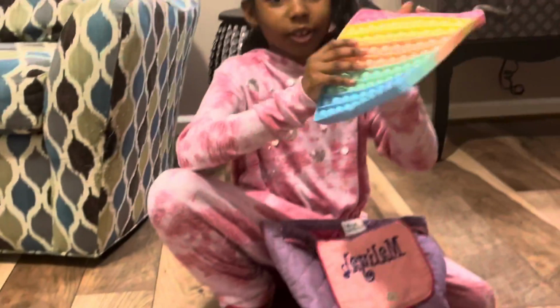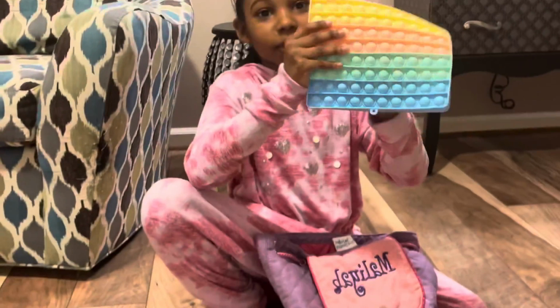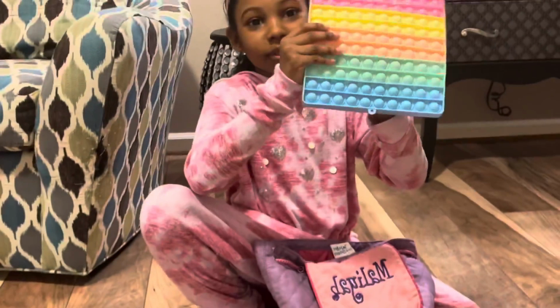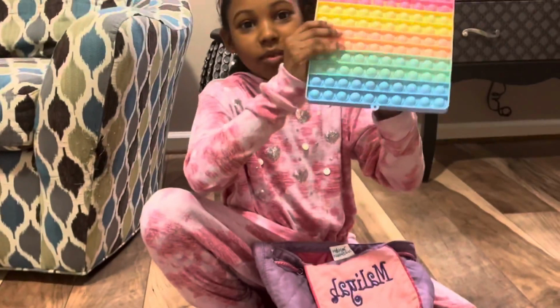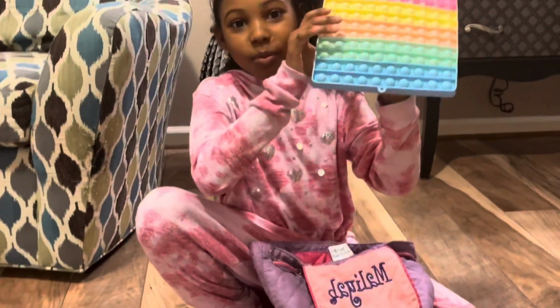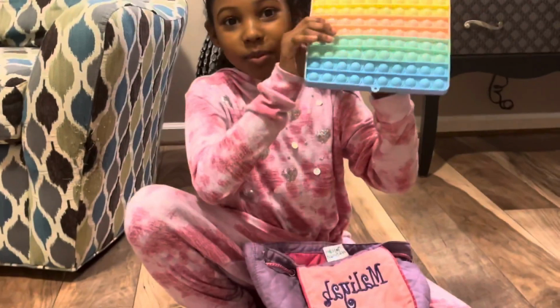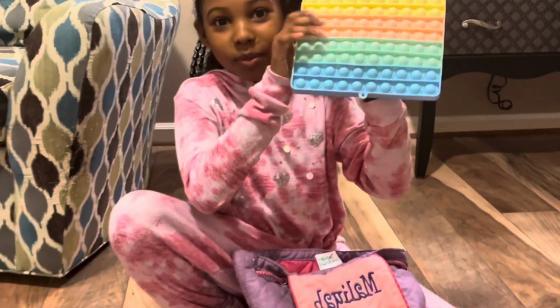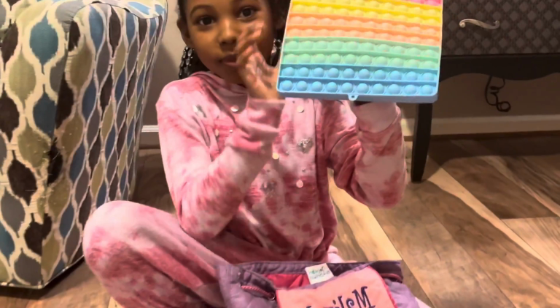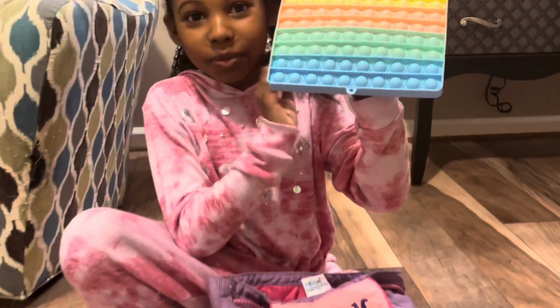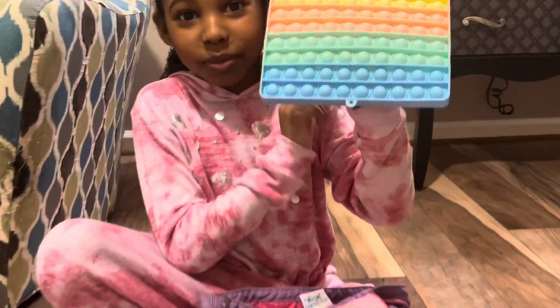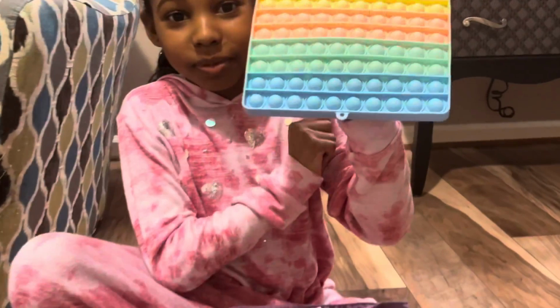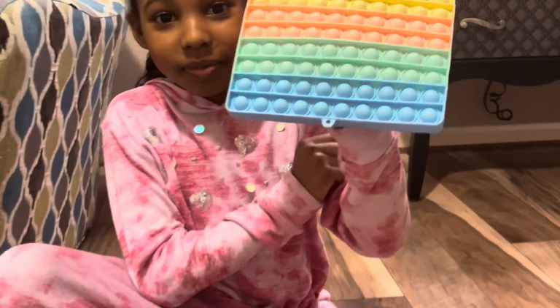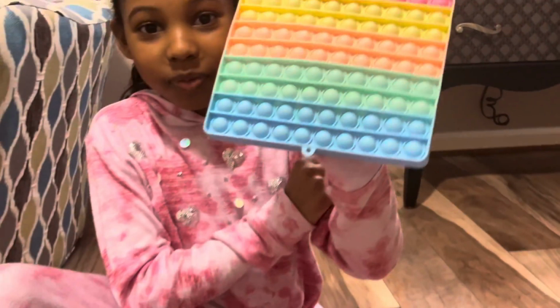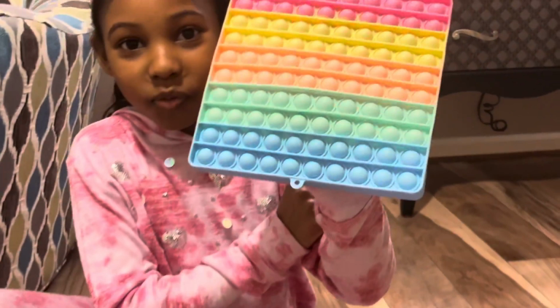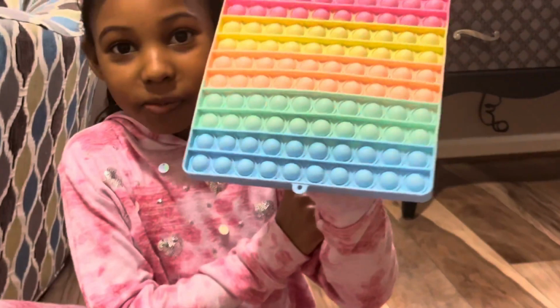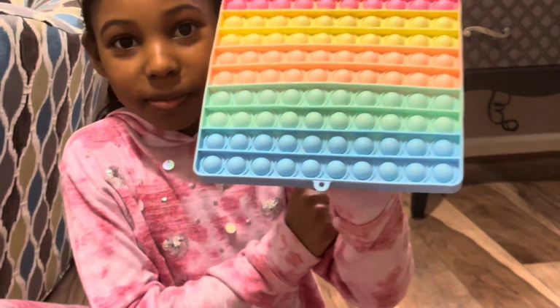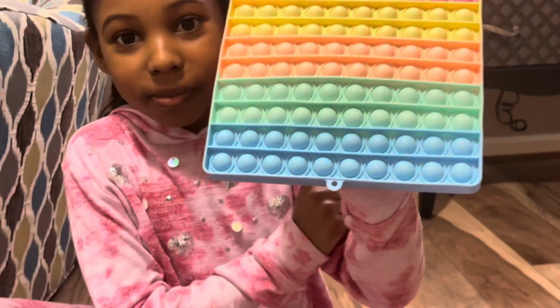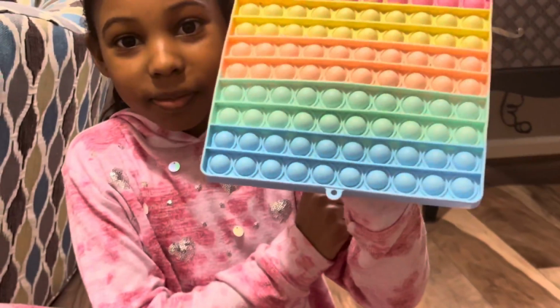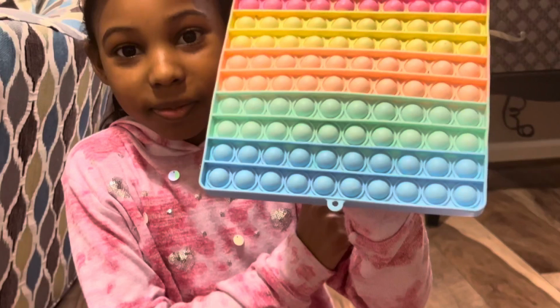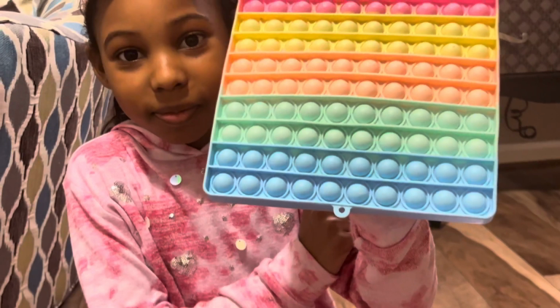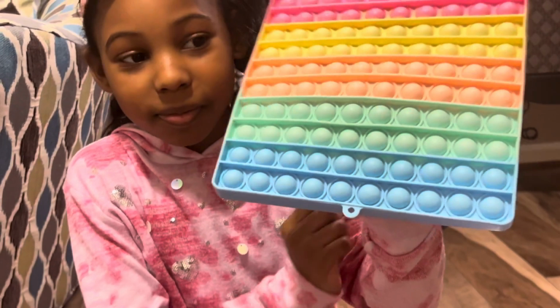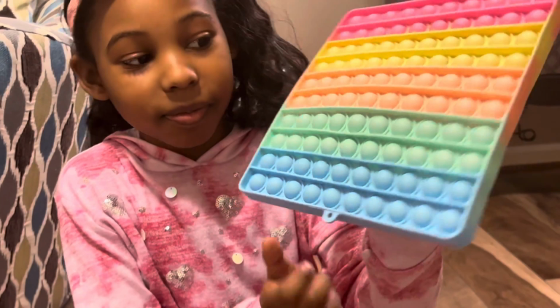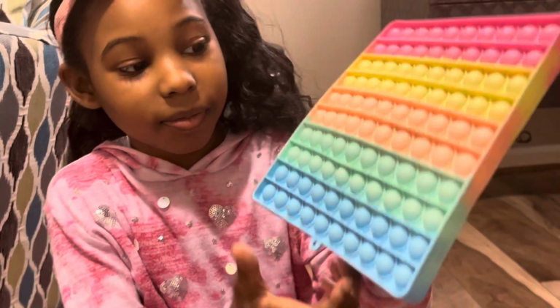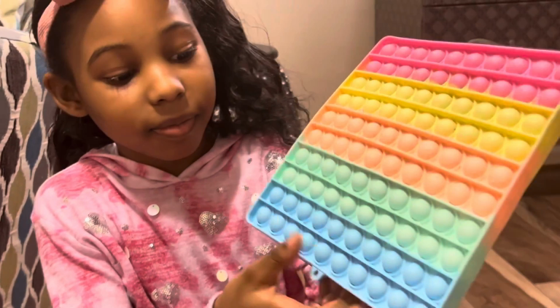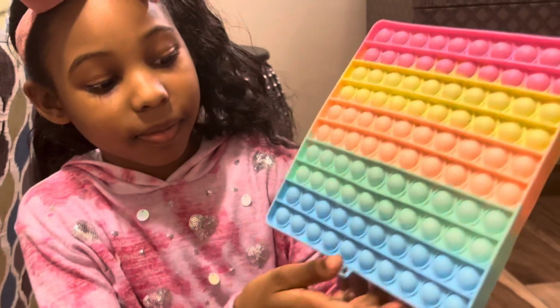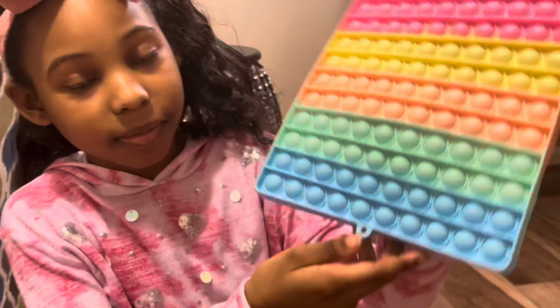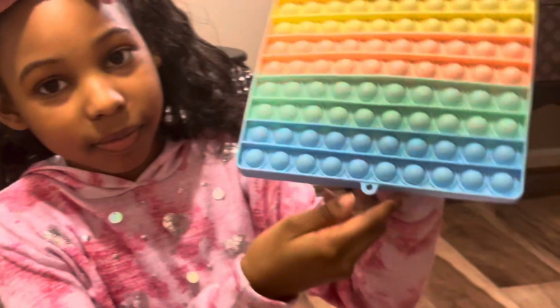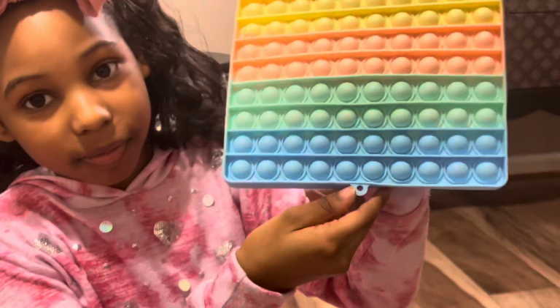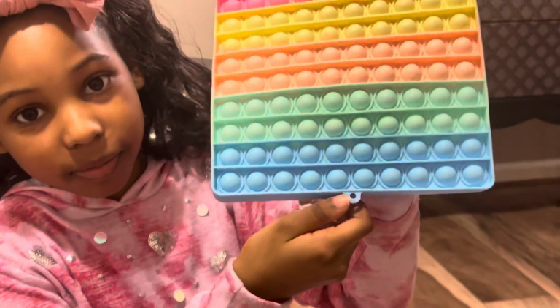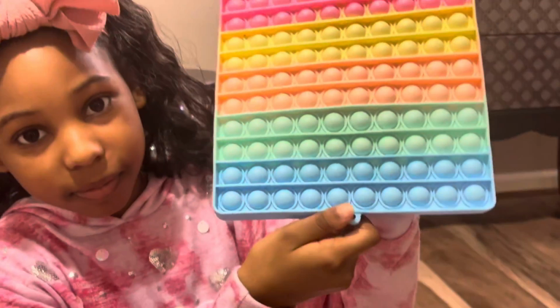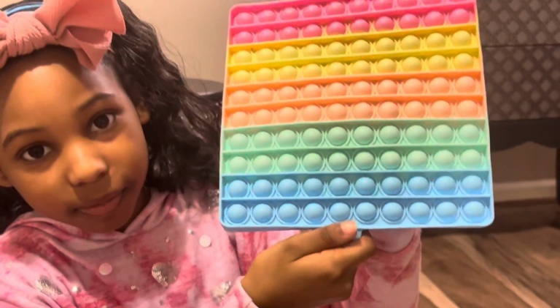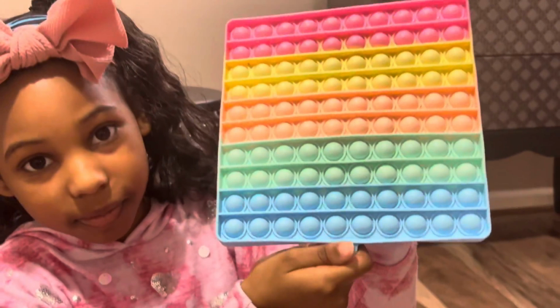Wow, look at this huge one. This is my favorite pop-it.